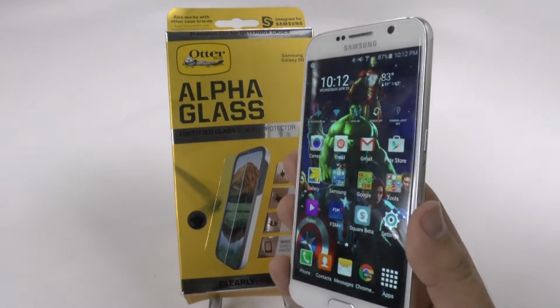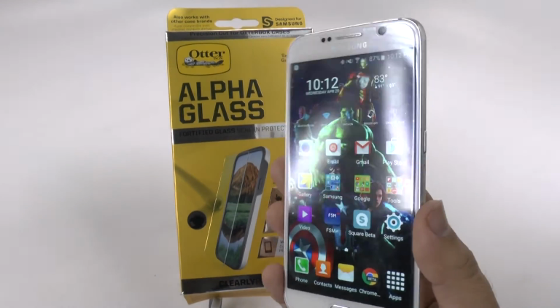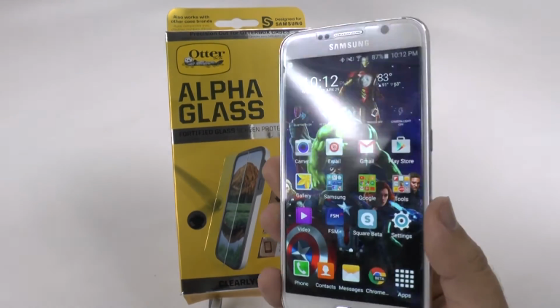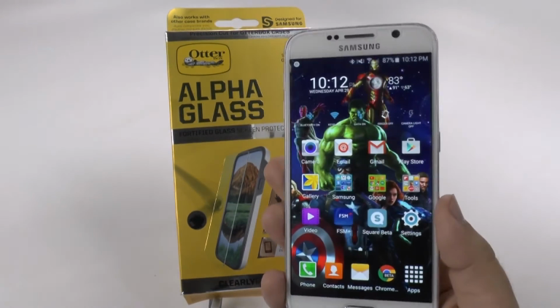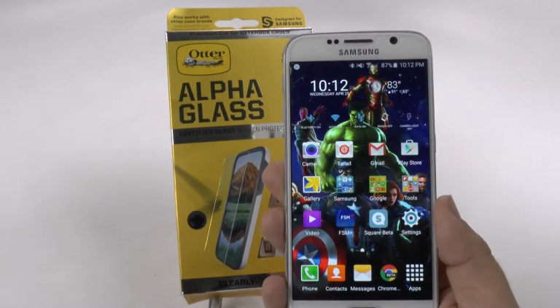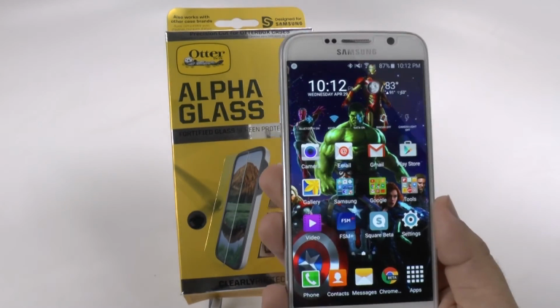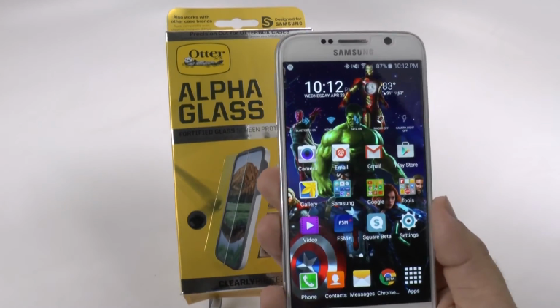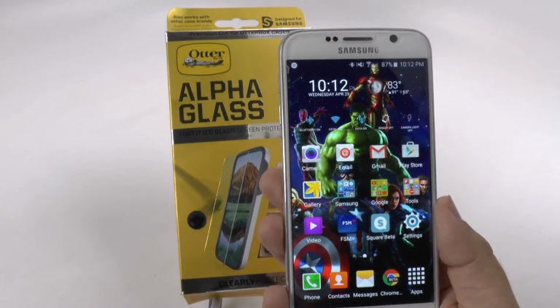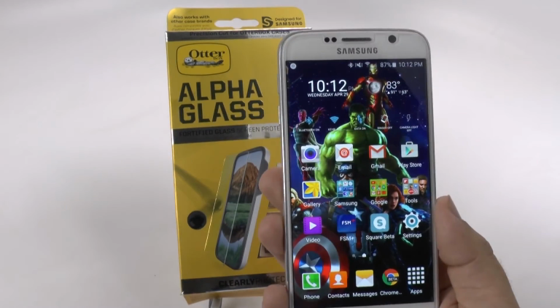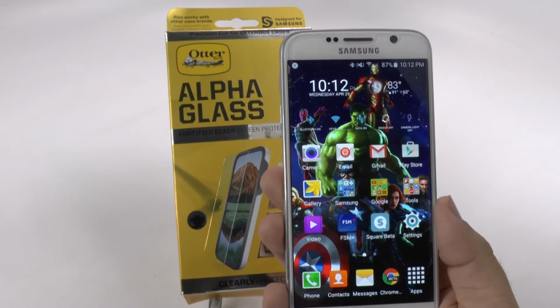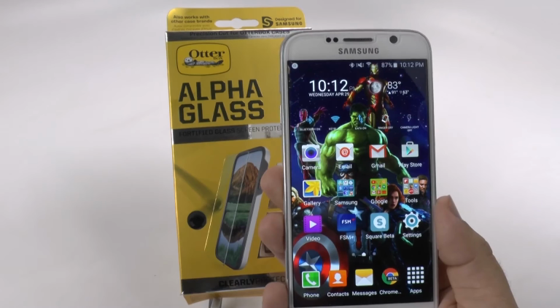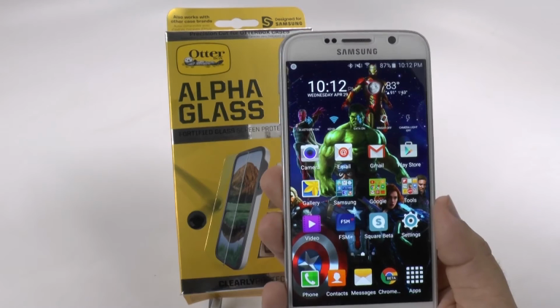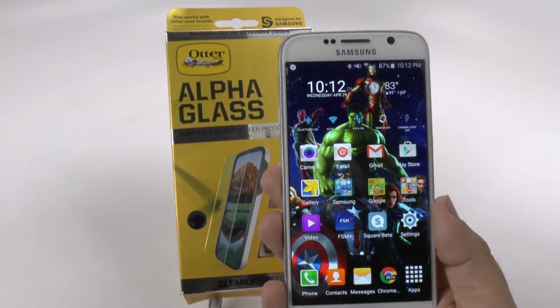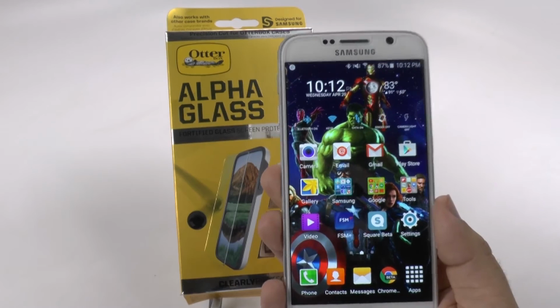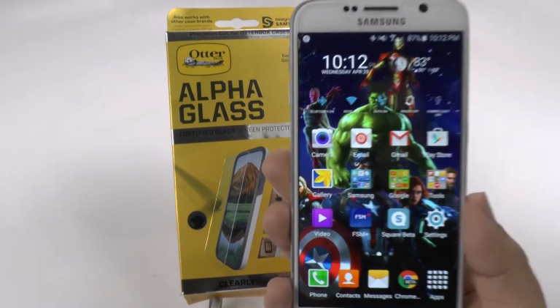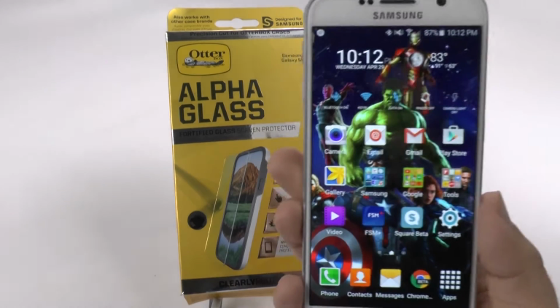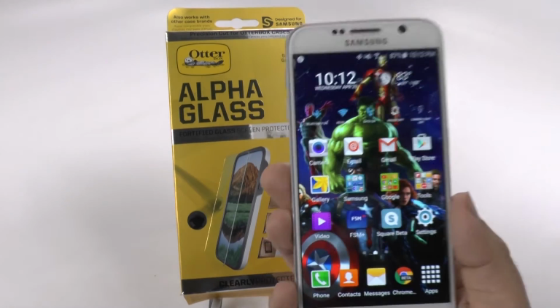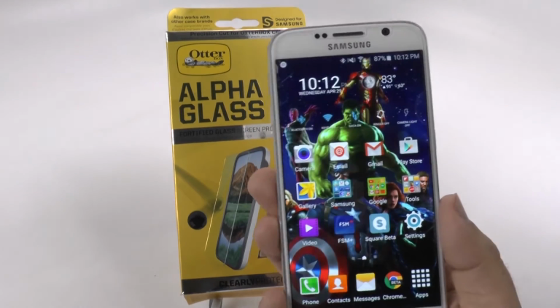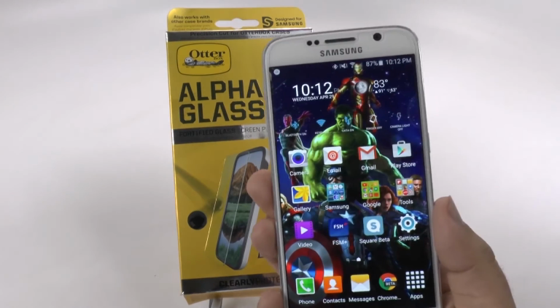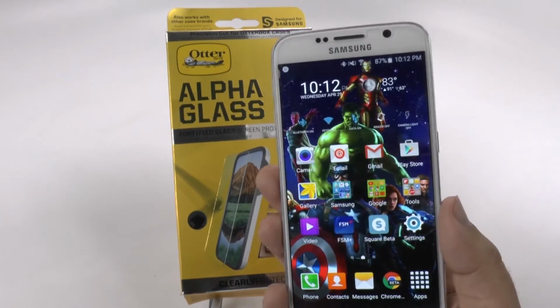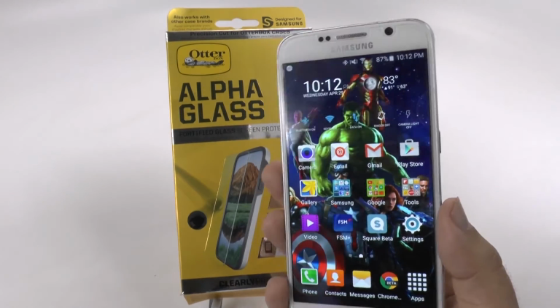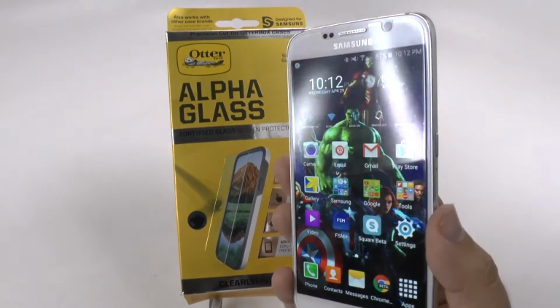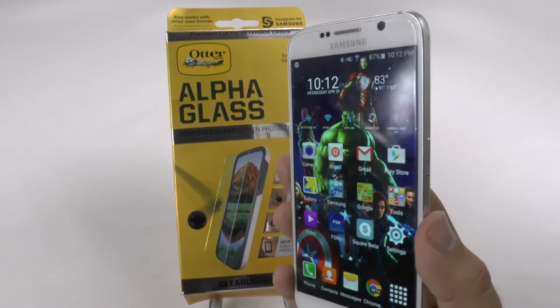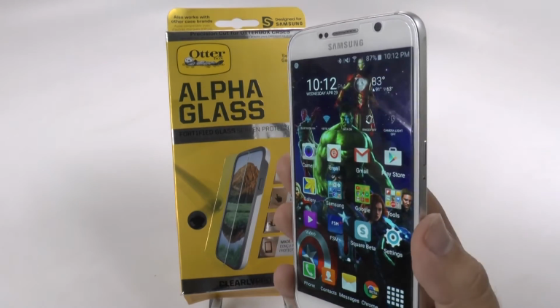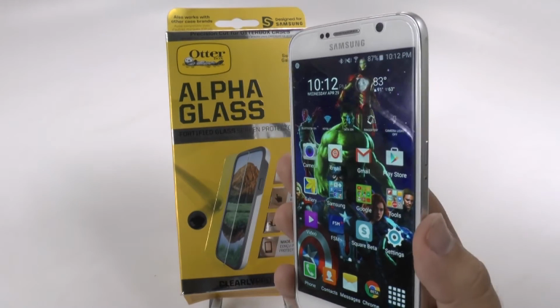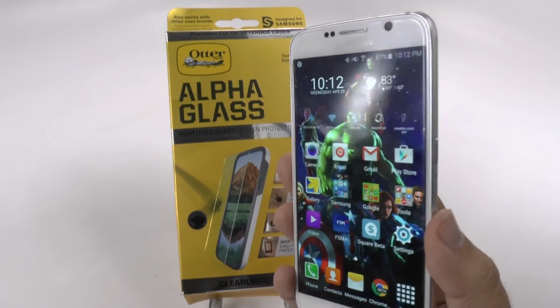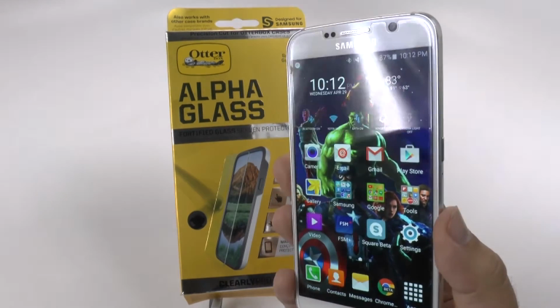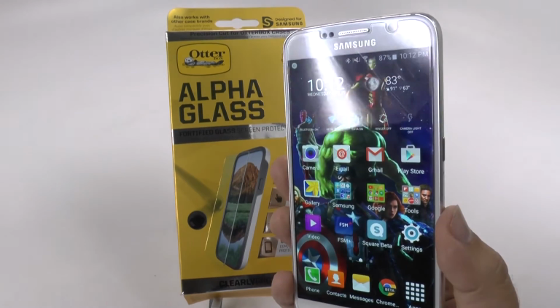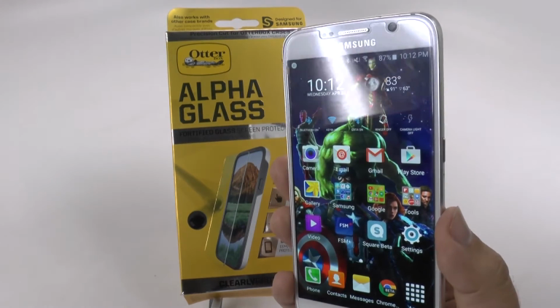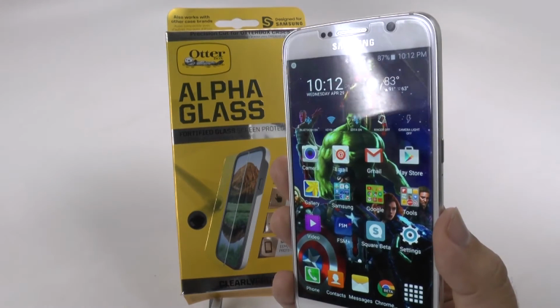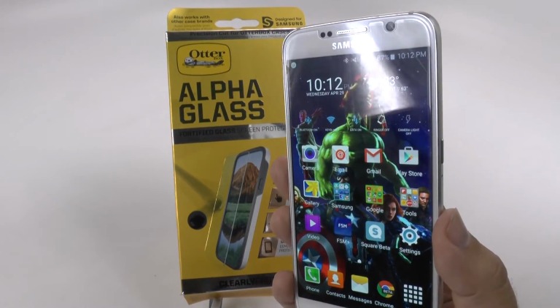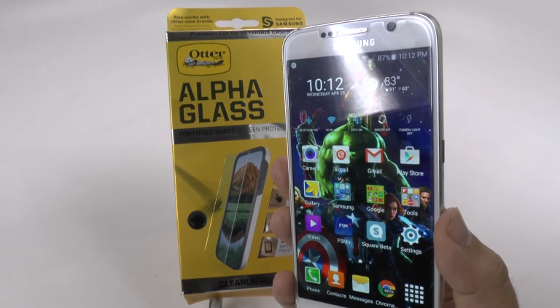Now, that's my plug-in that I promised. Now I really want to show you guys this really nice screen protector.